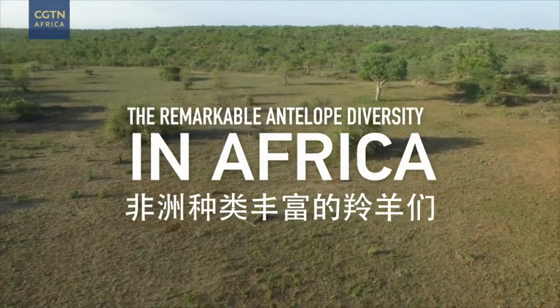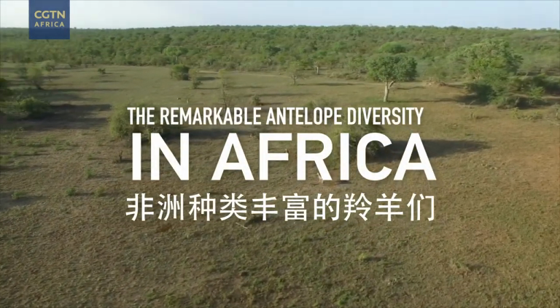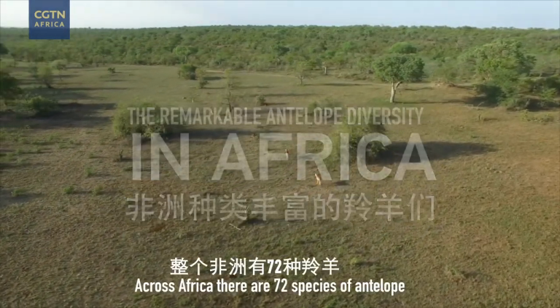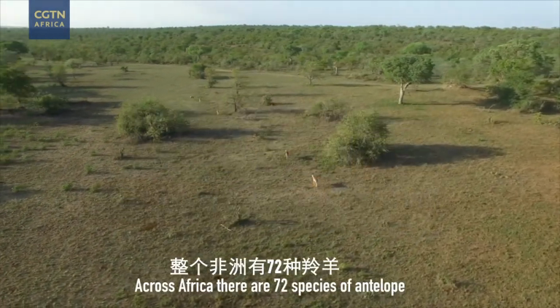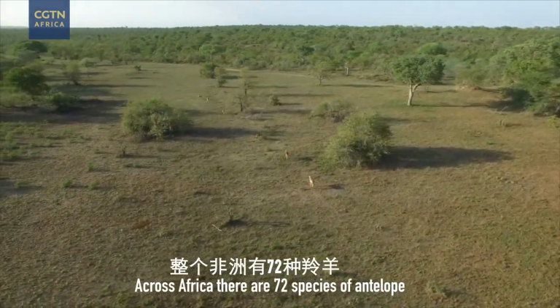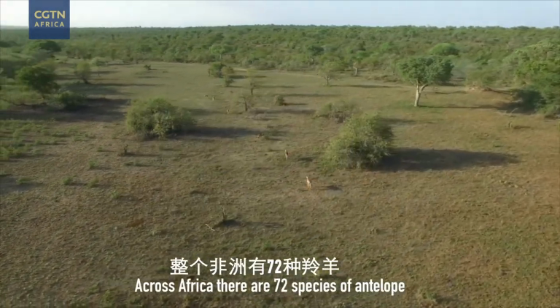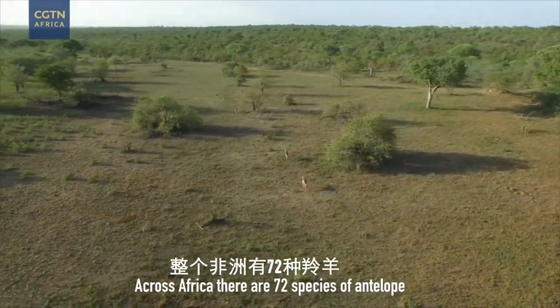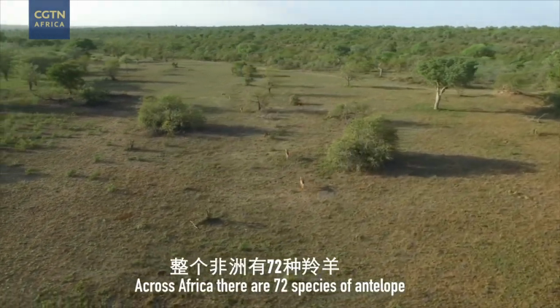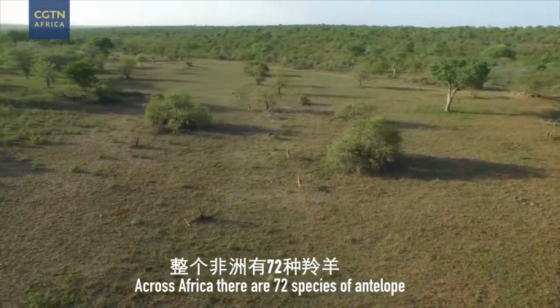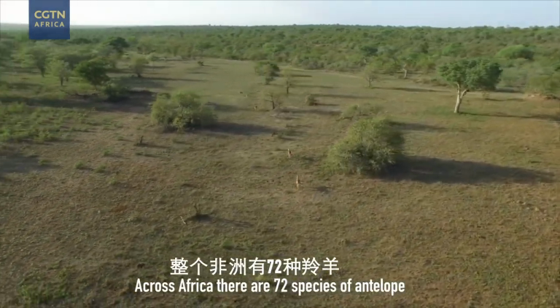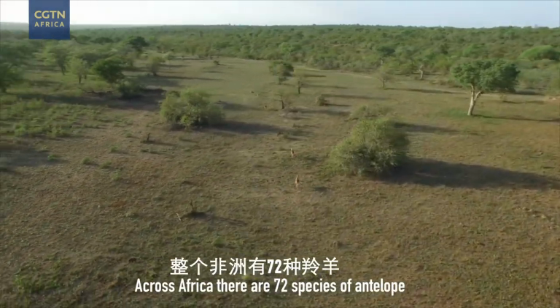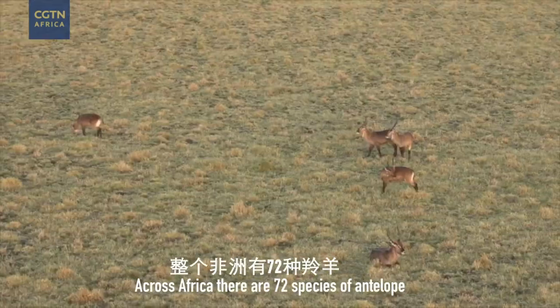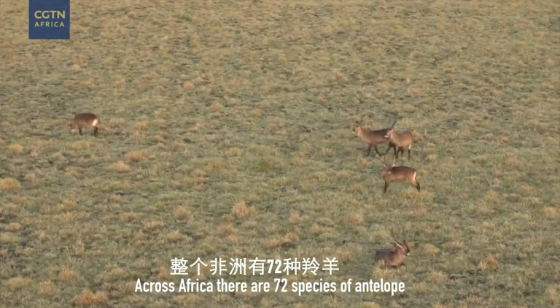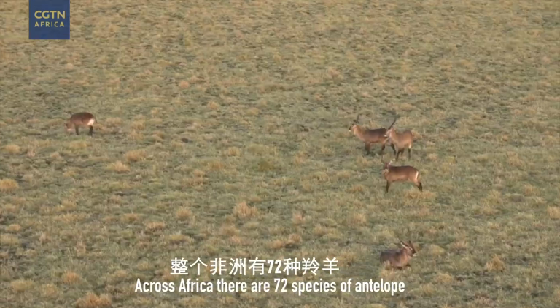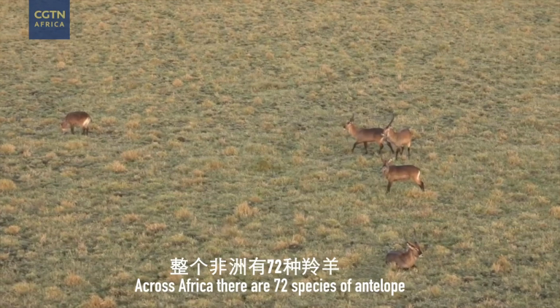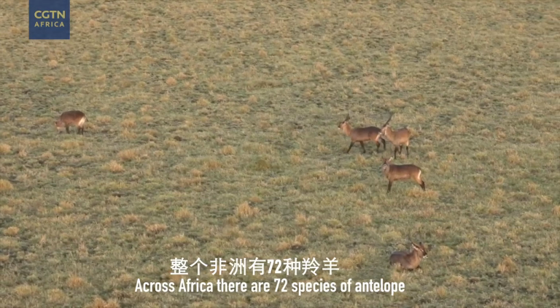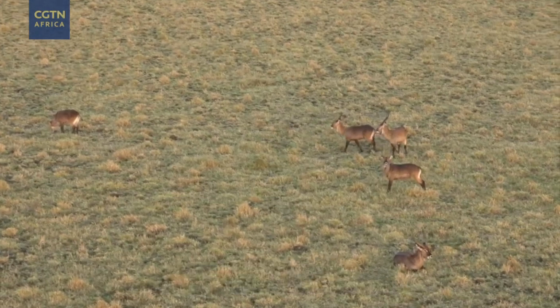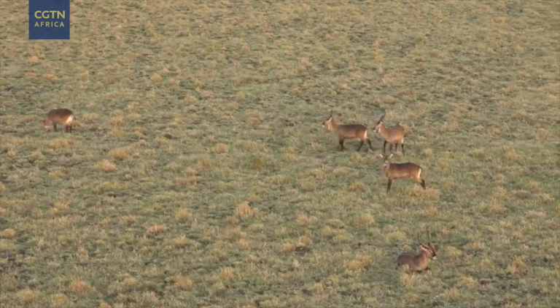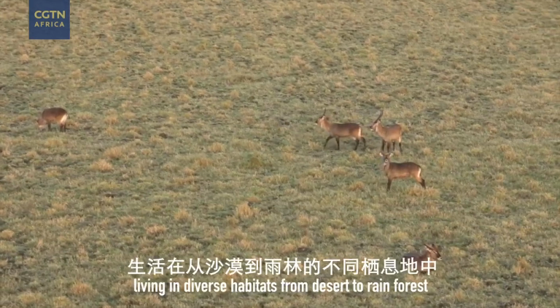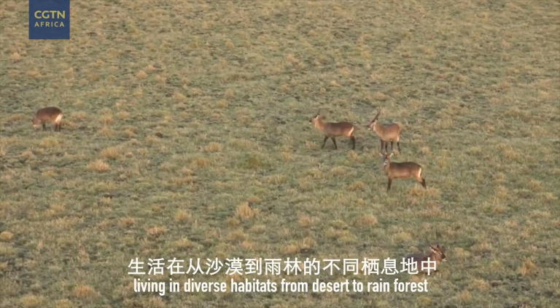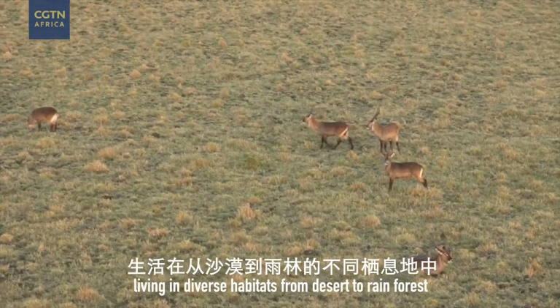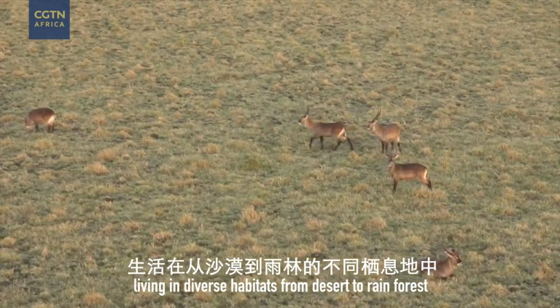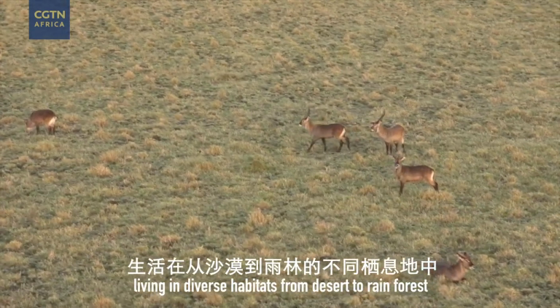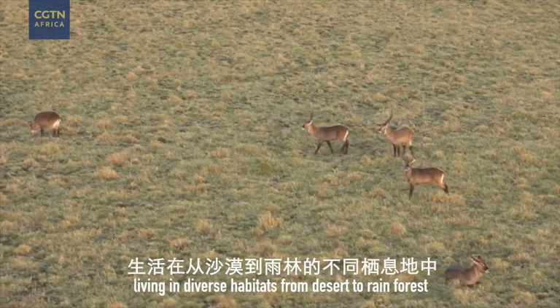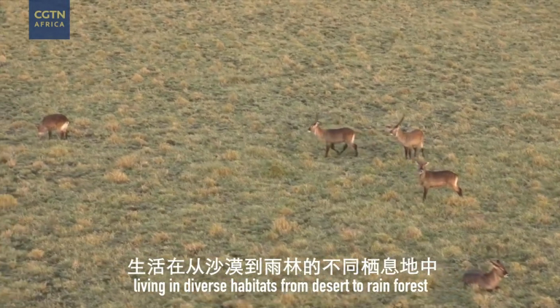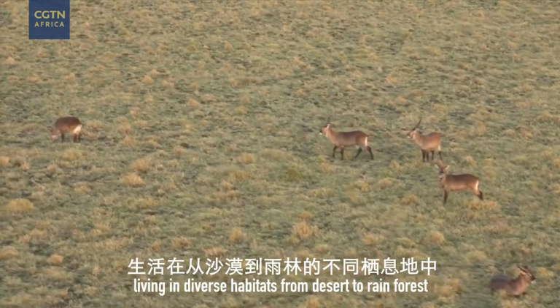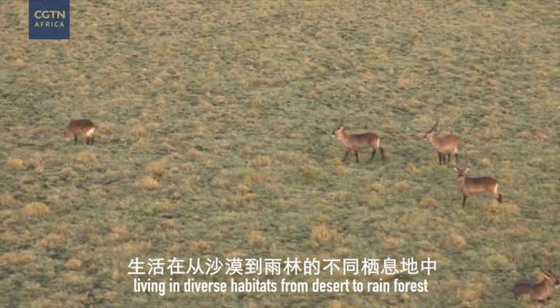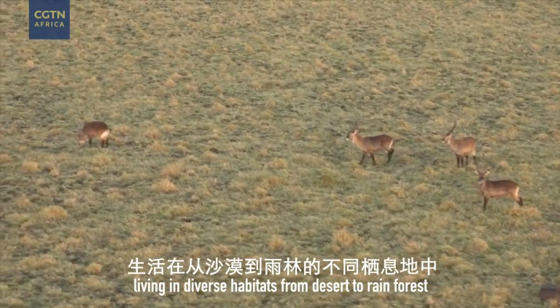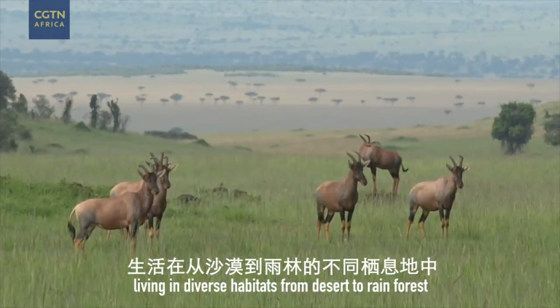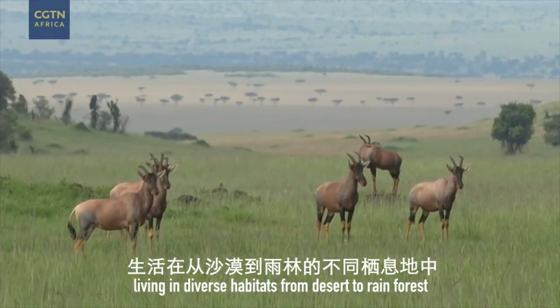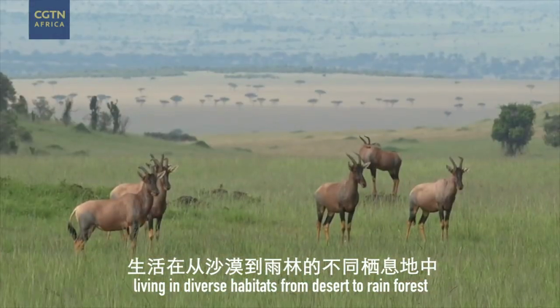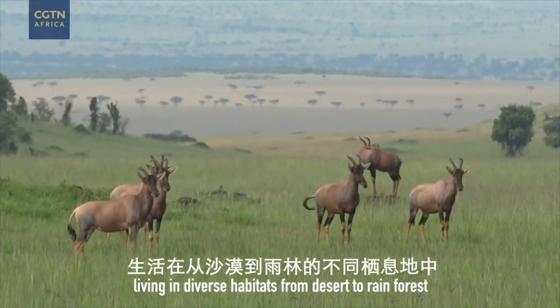Across Africa, there are 72 species of antelope, living in diverse habitats from desert to rainforest.